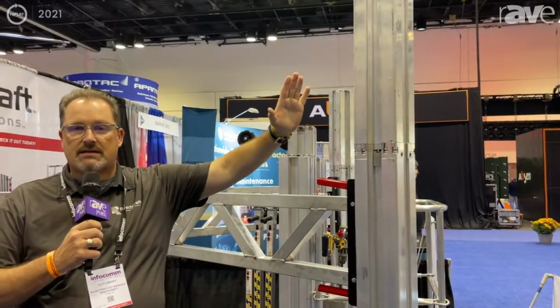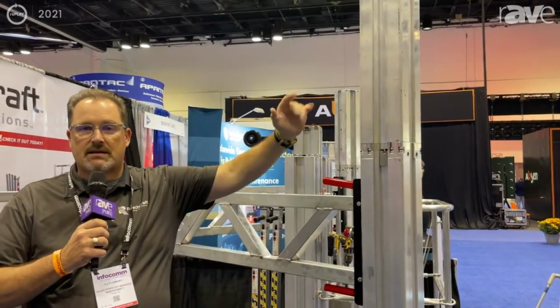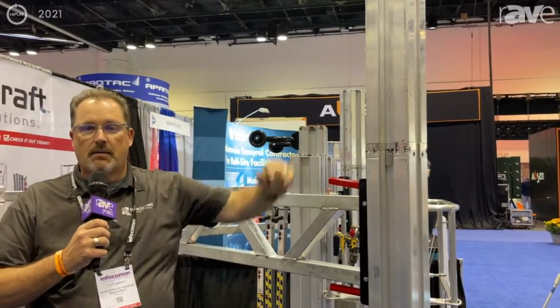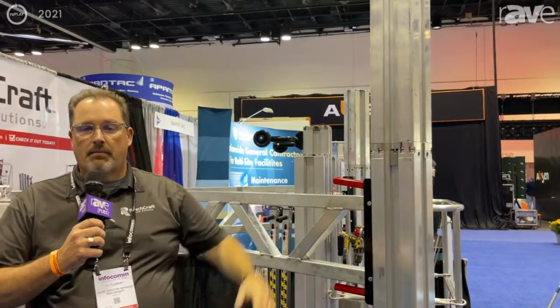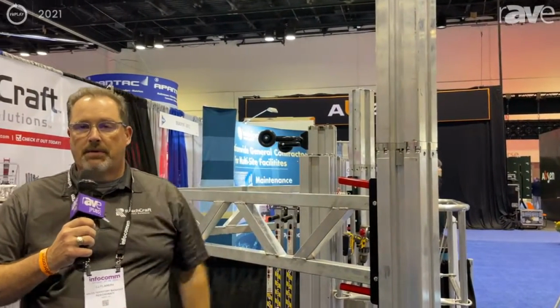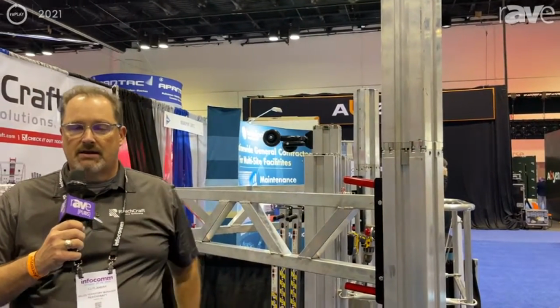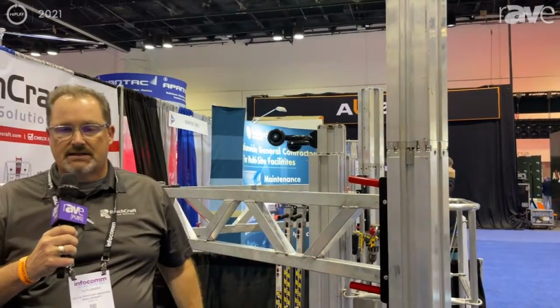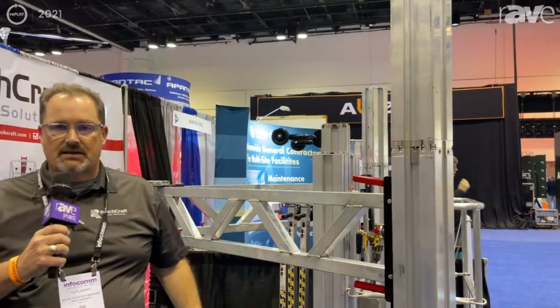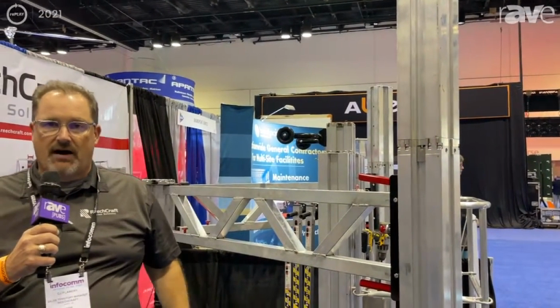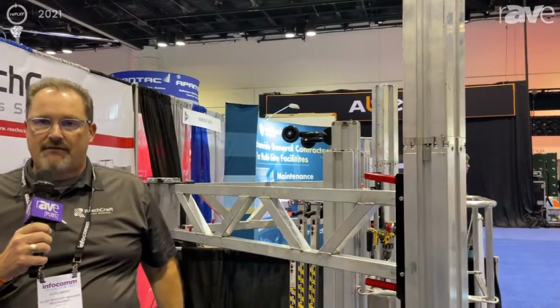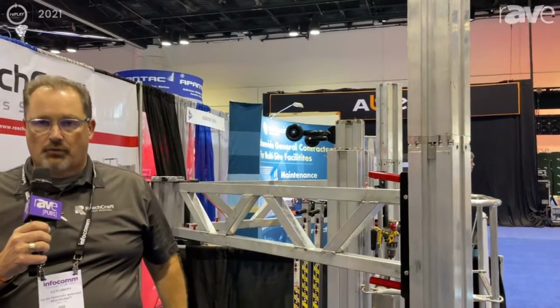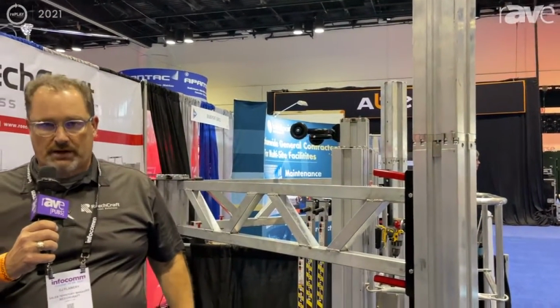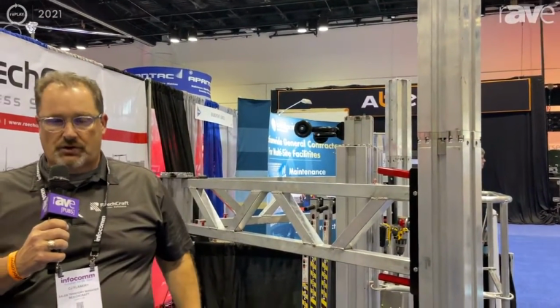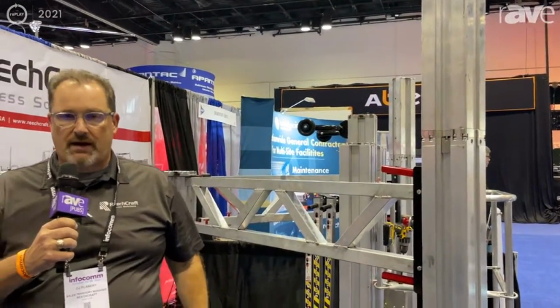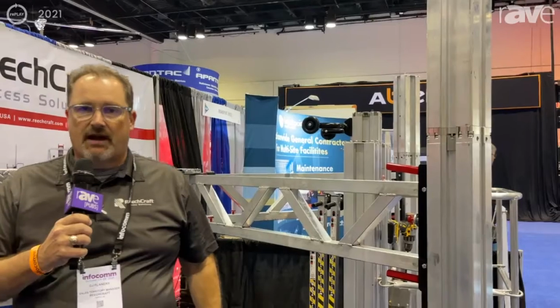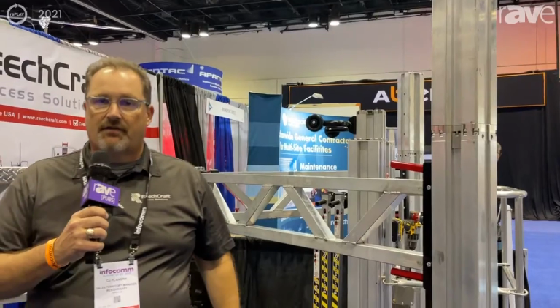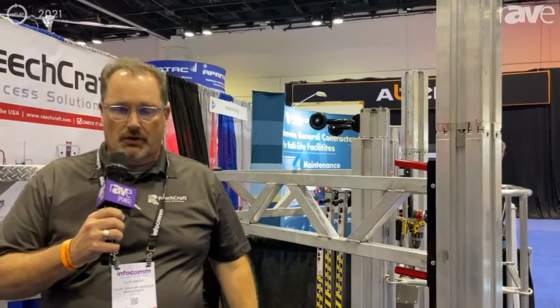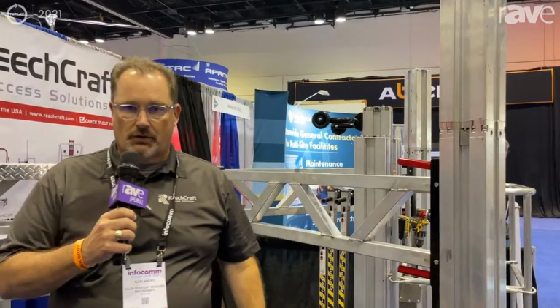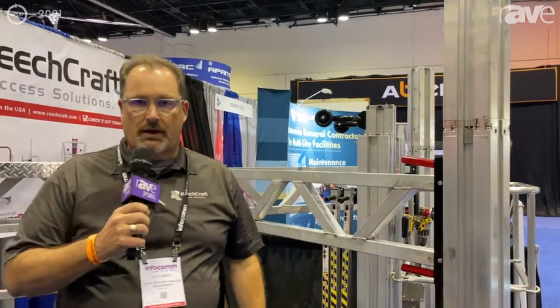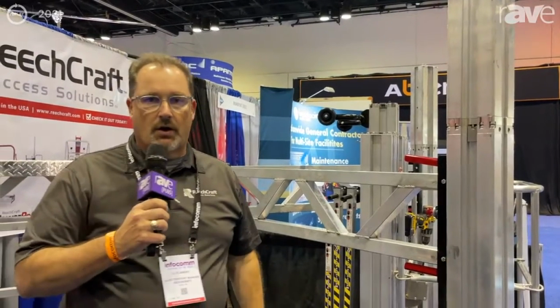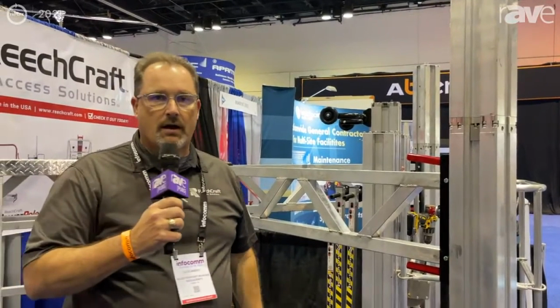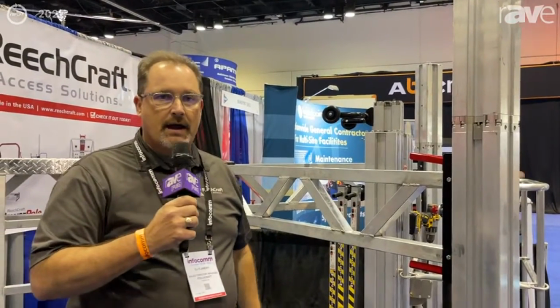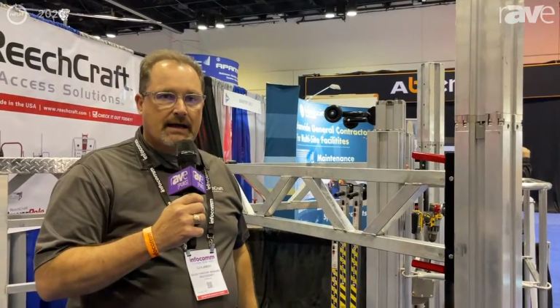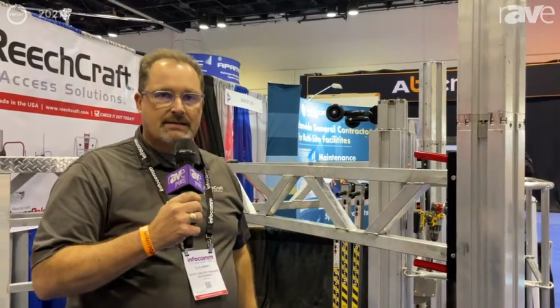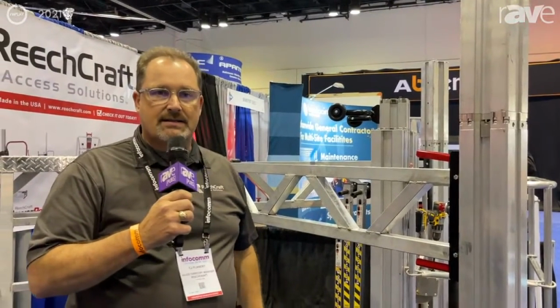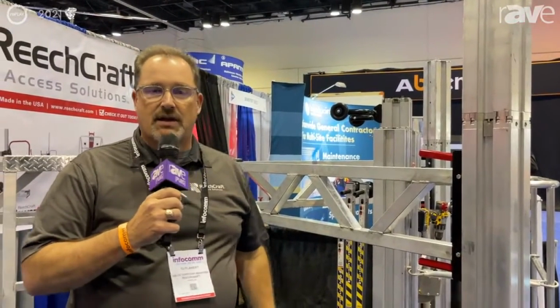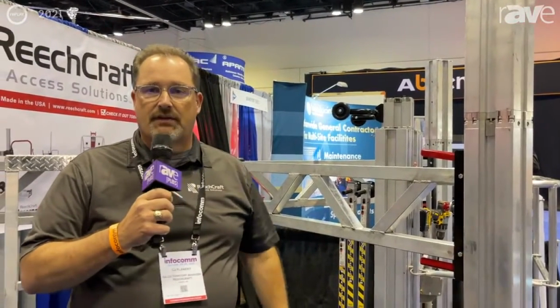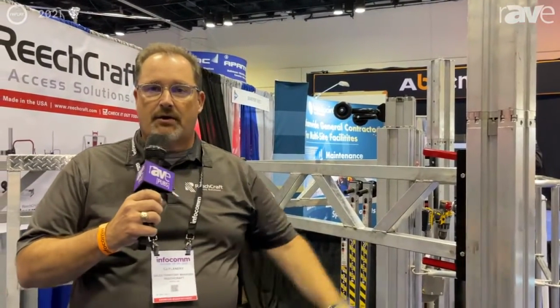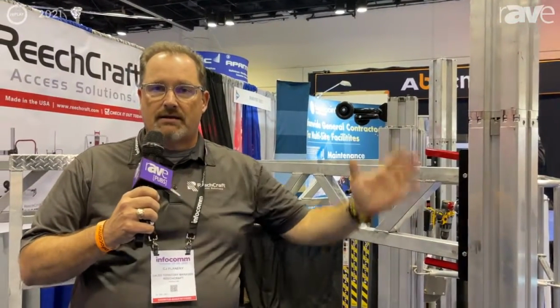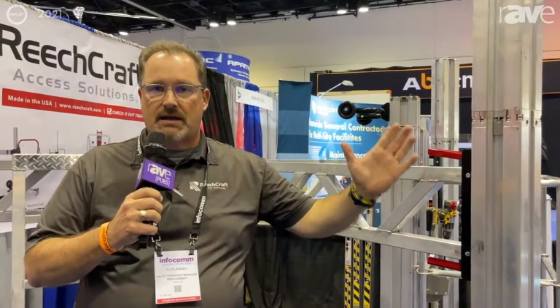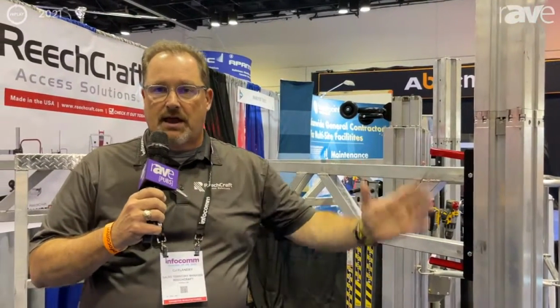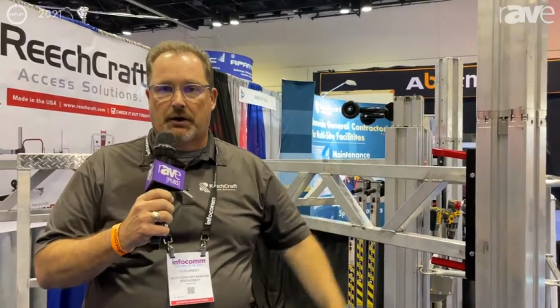This is the PL65 from ReachCraft out of Fargo, North Dakota. This is CJ Flannery — thank you.